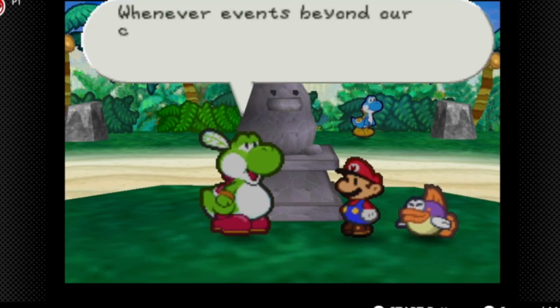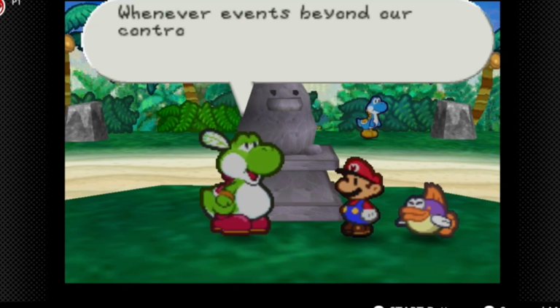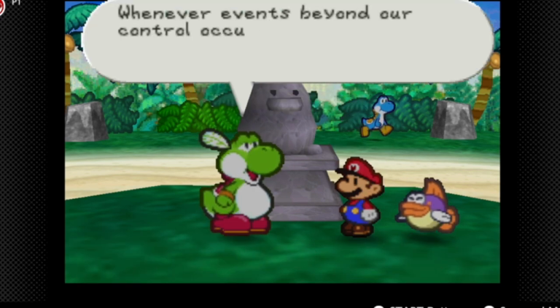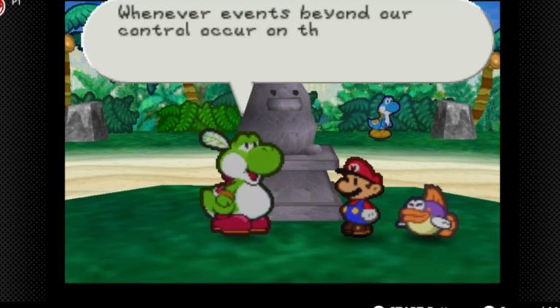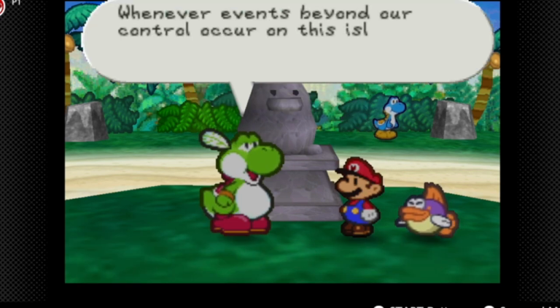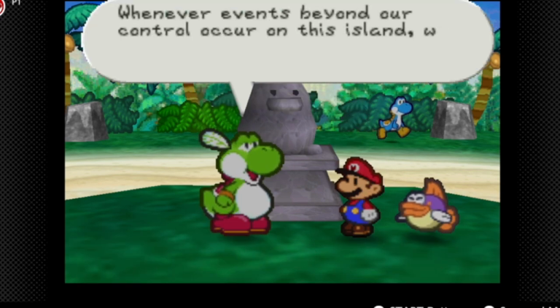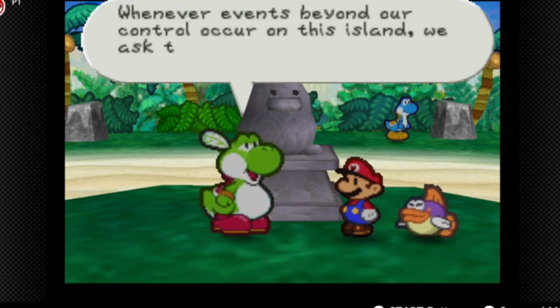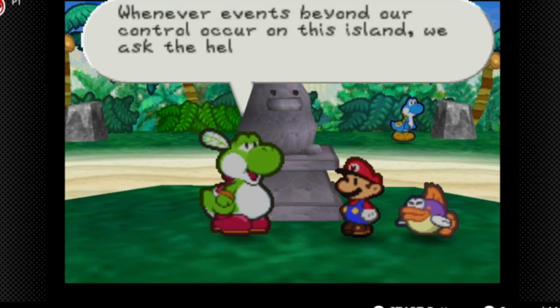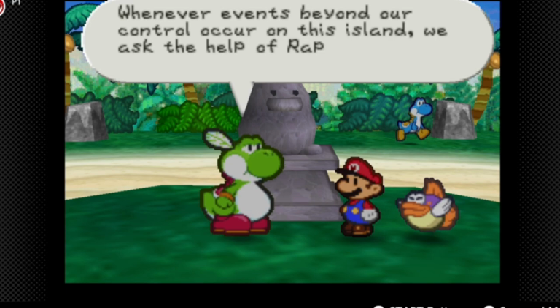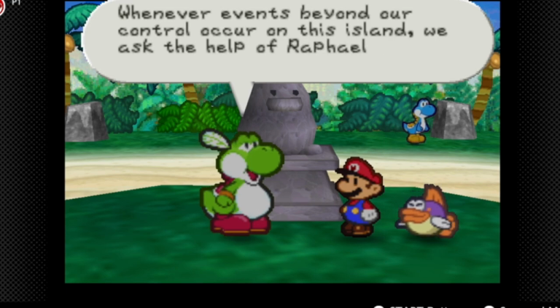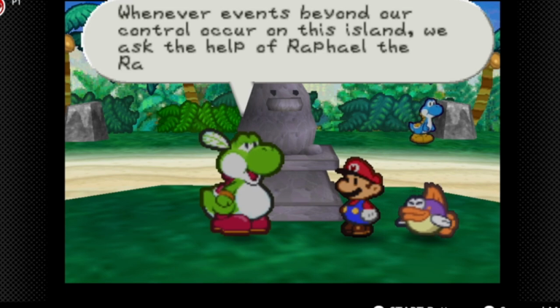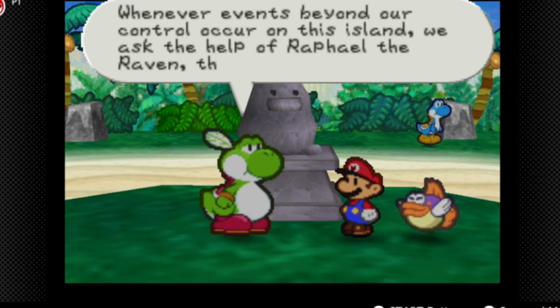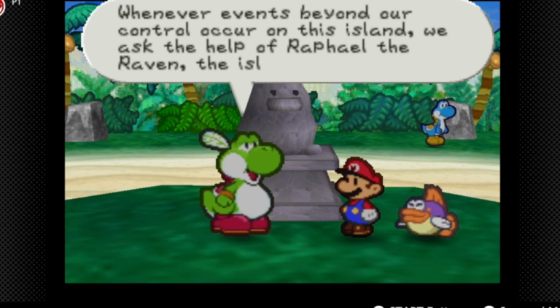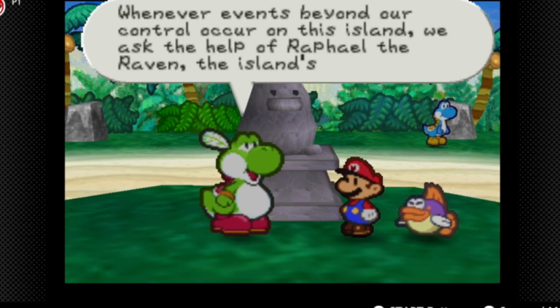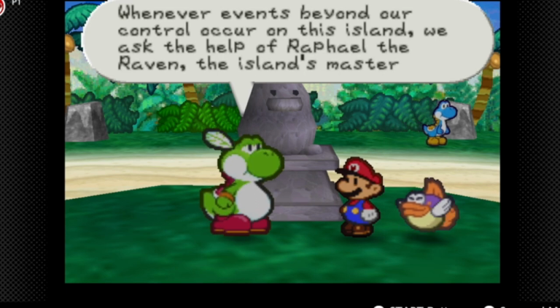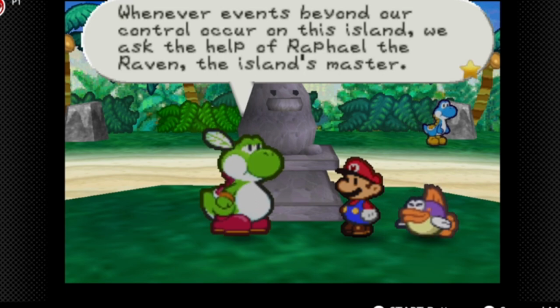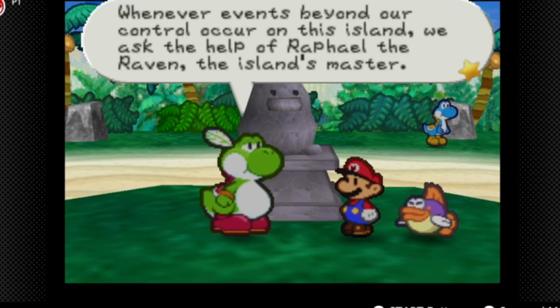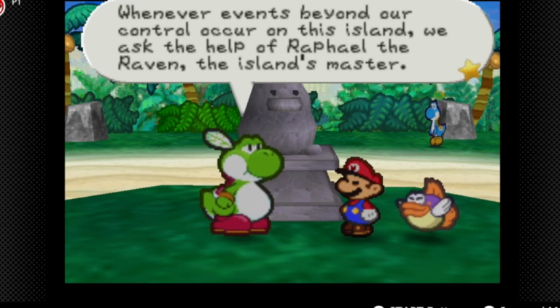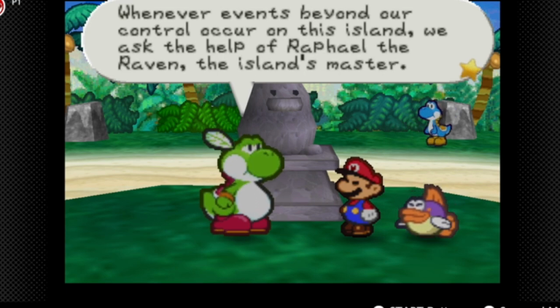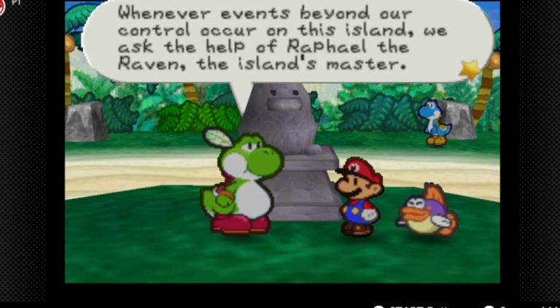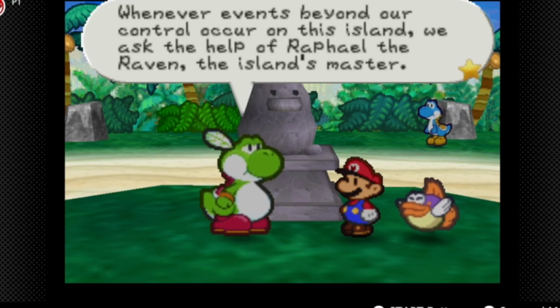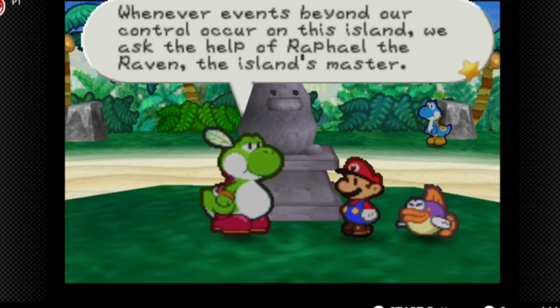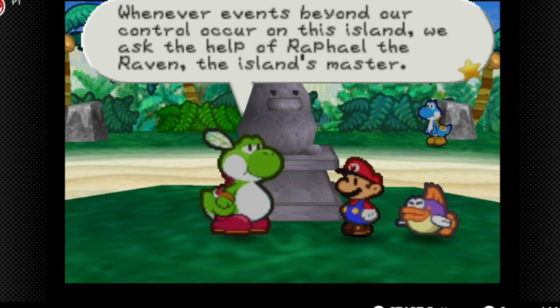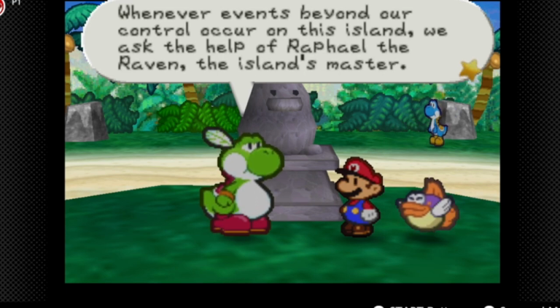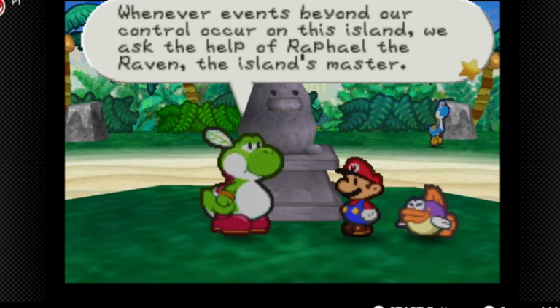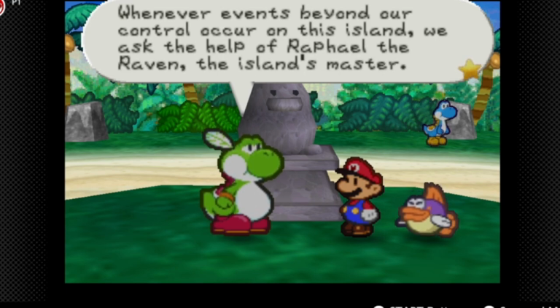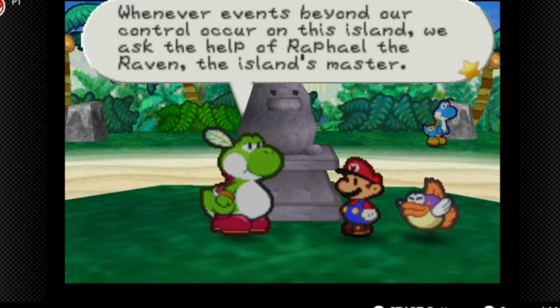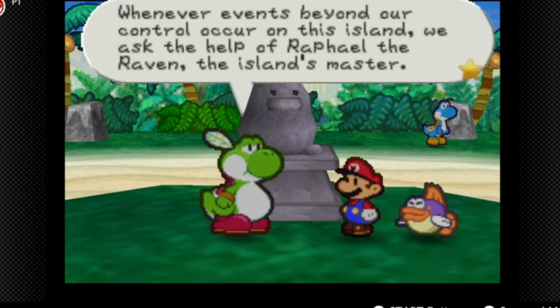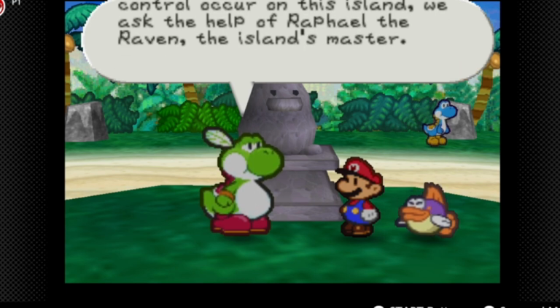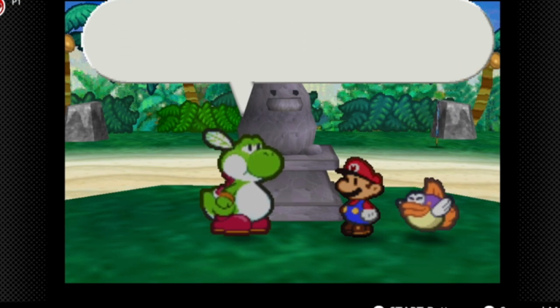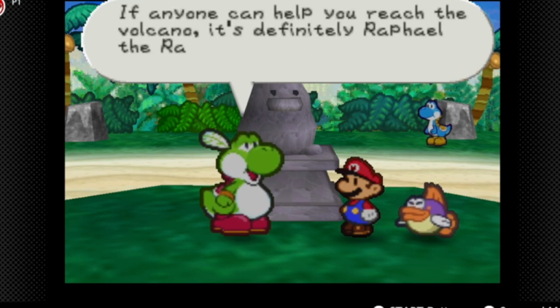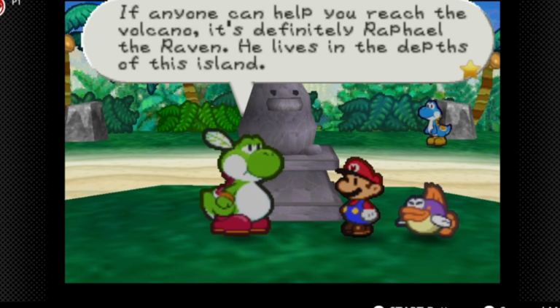Whenever events beyond your control occur on this island, we ask for the help of Raphael the Raven, the island's master.